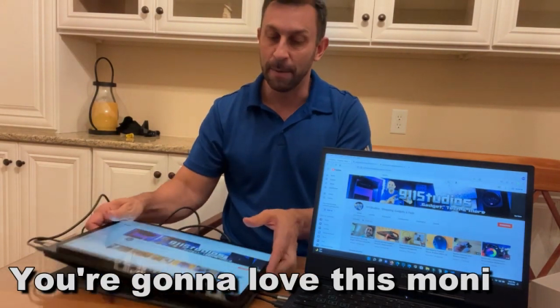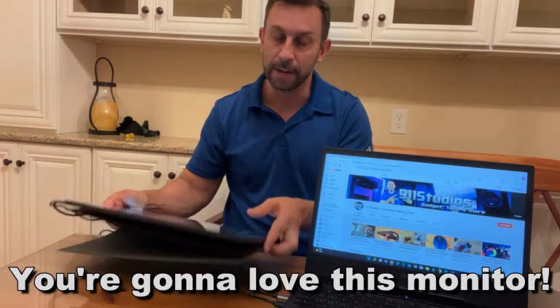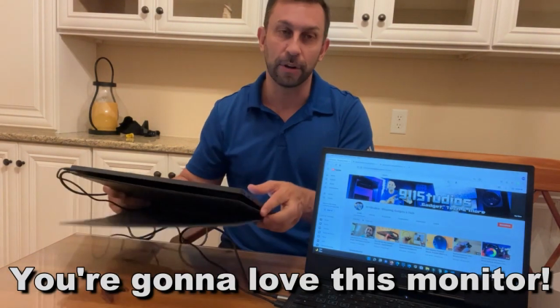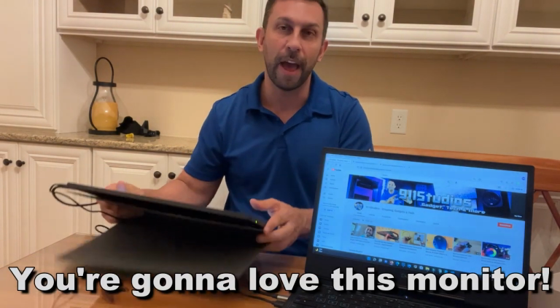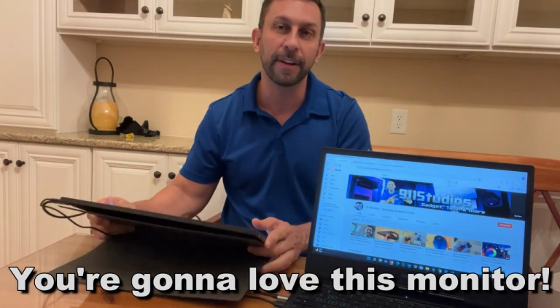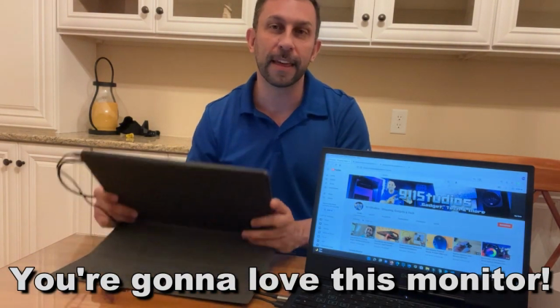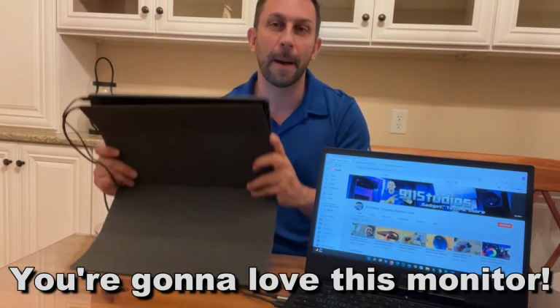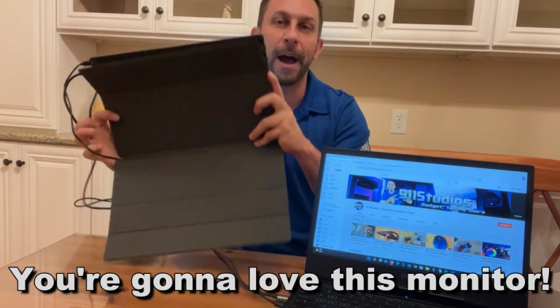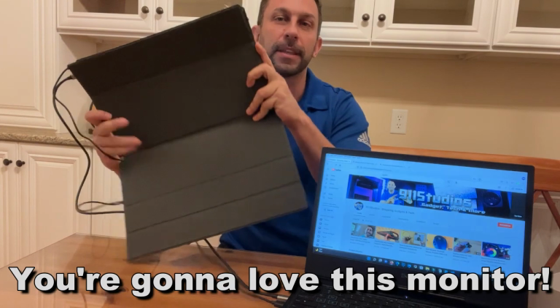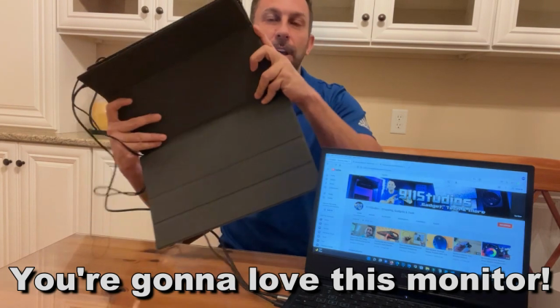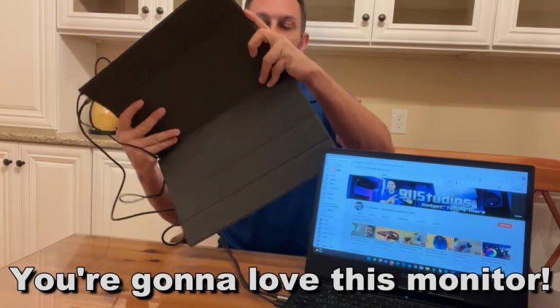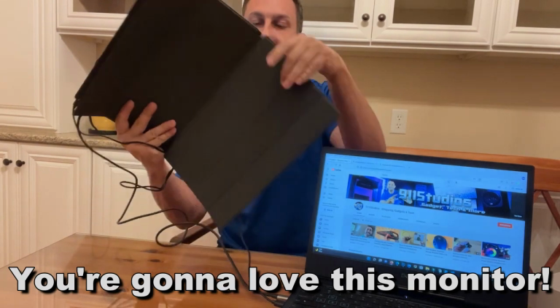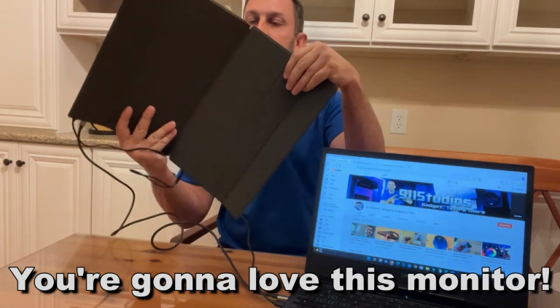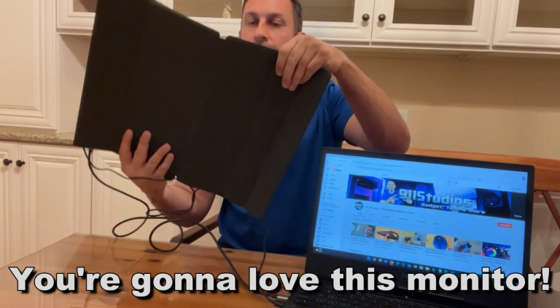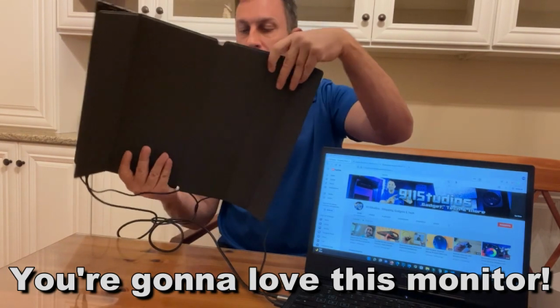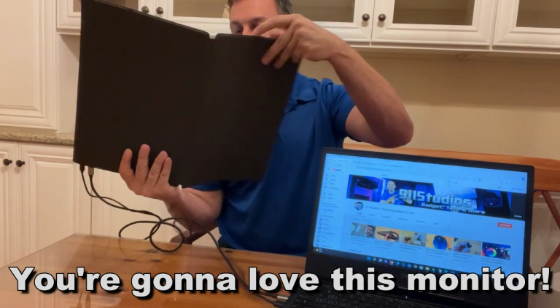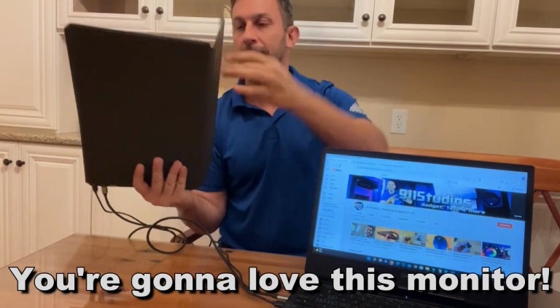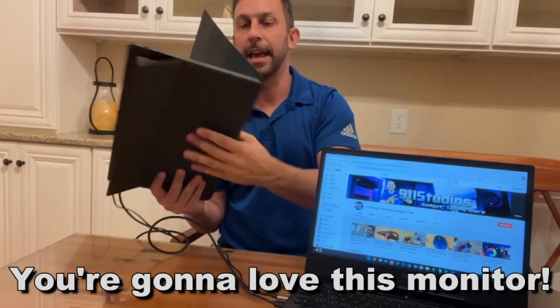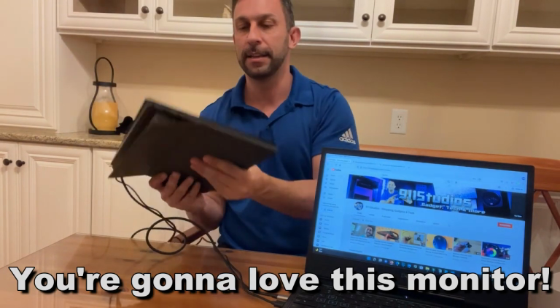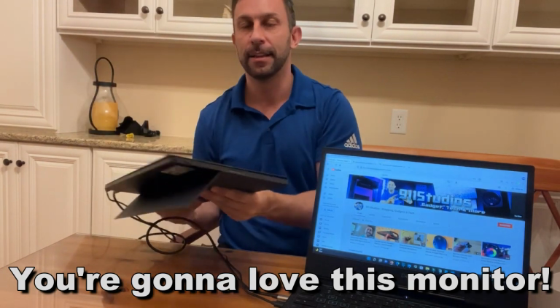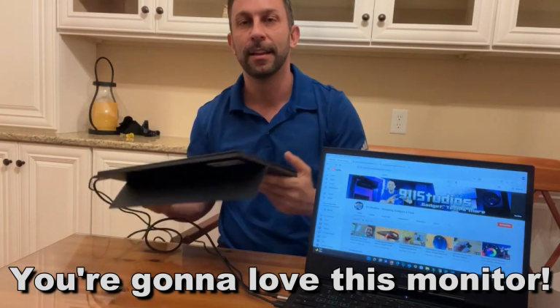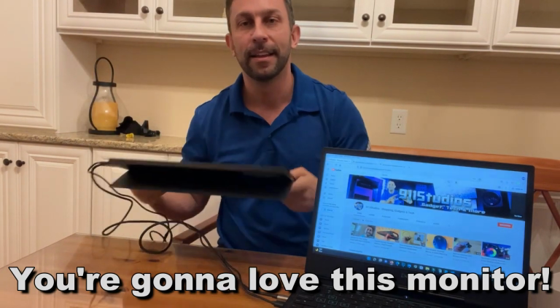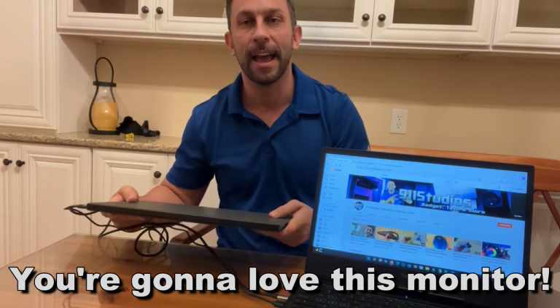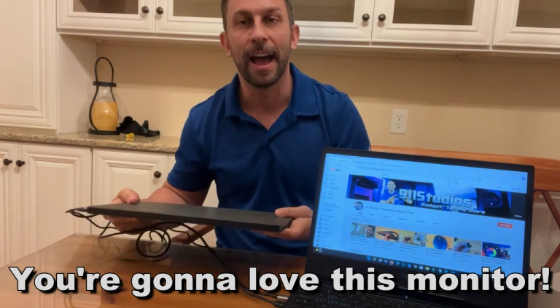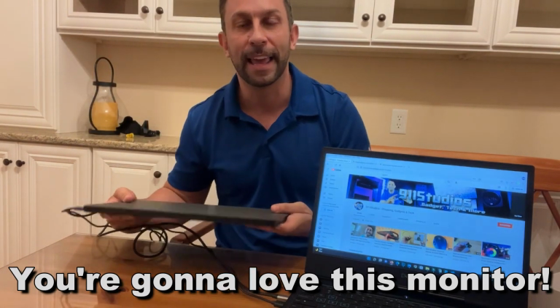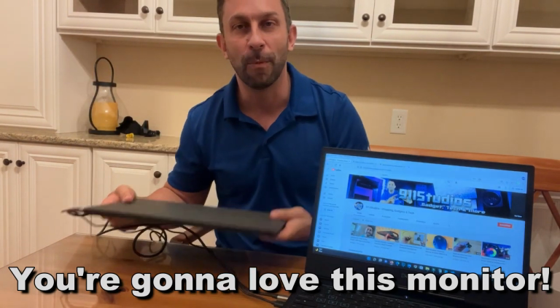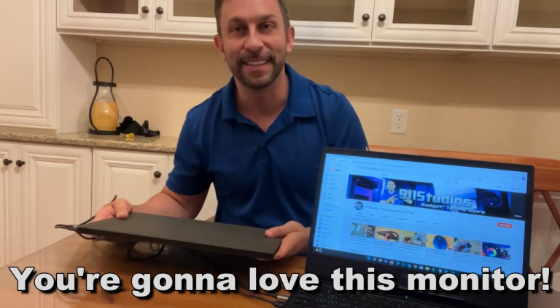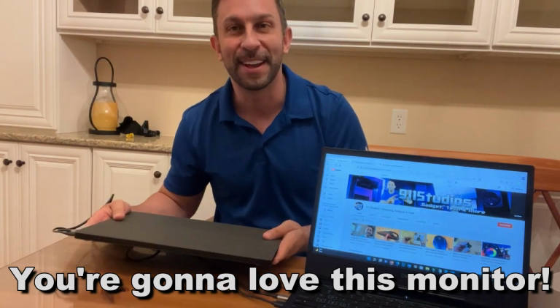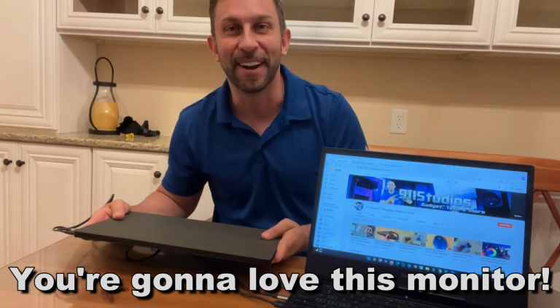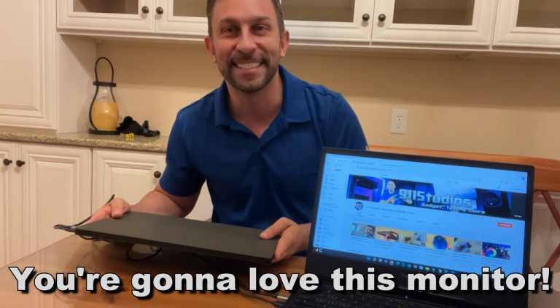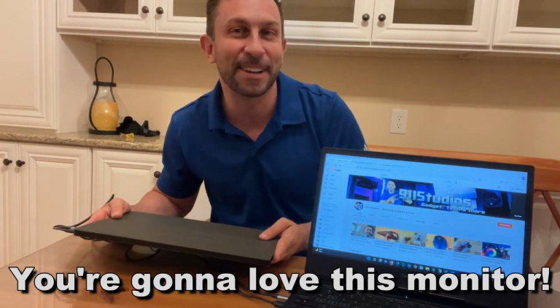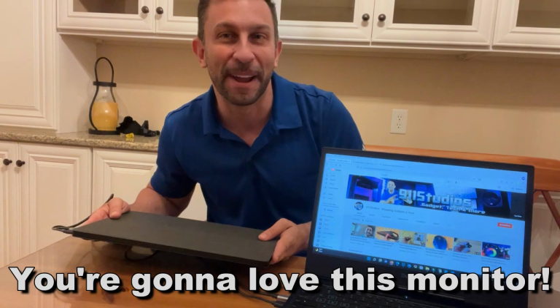We're going to show you everything about this, all the details. Yeah, I can't wait. Stick around.